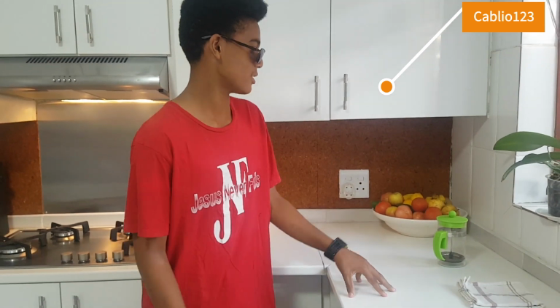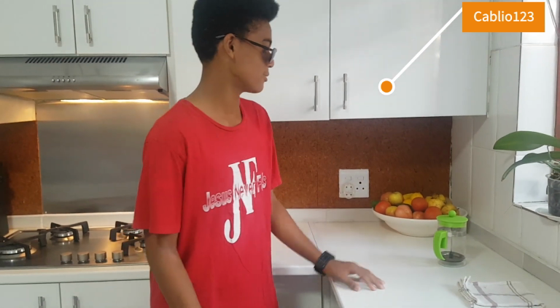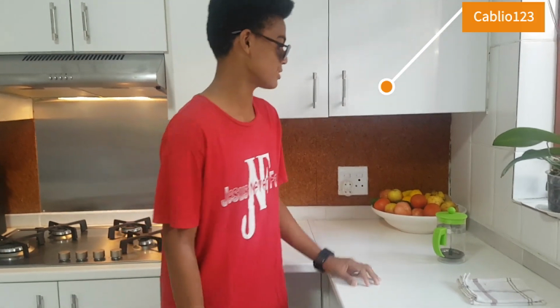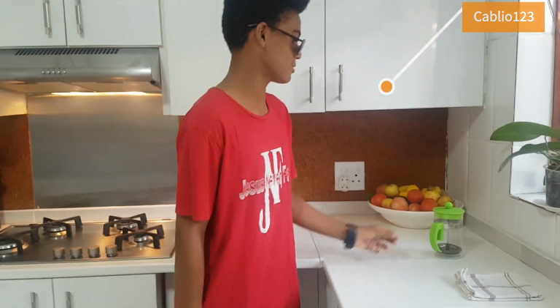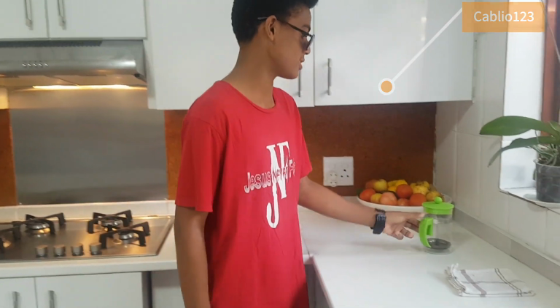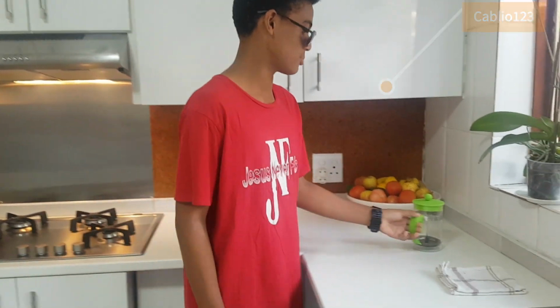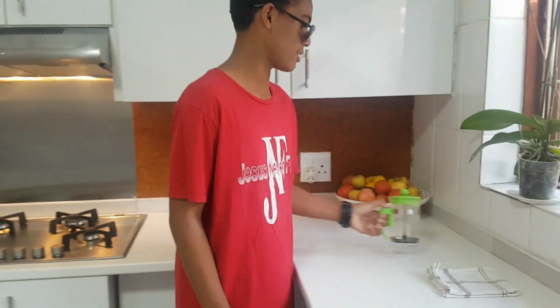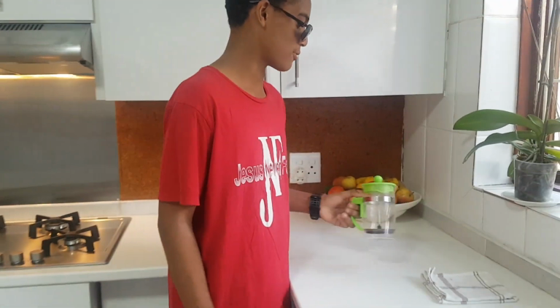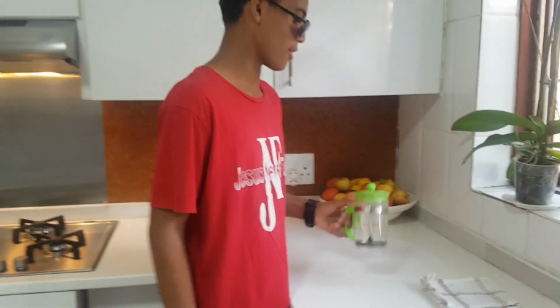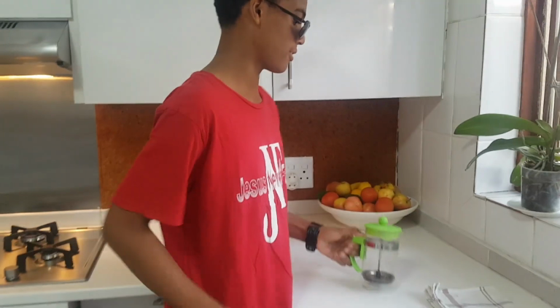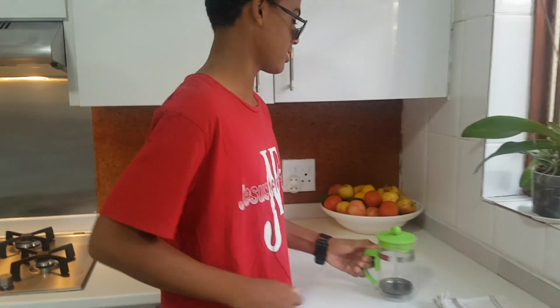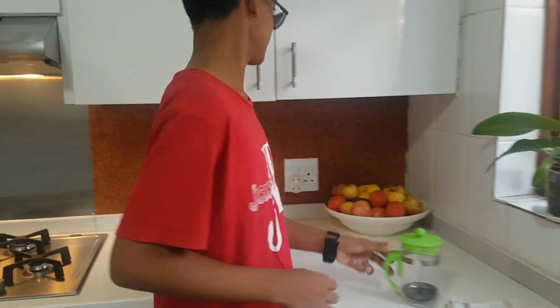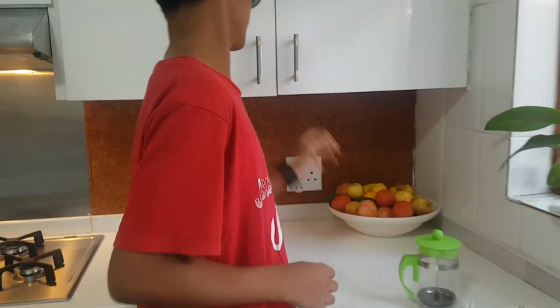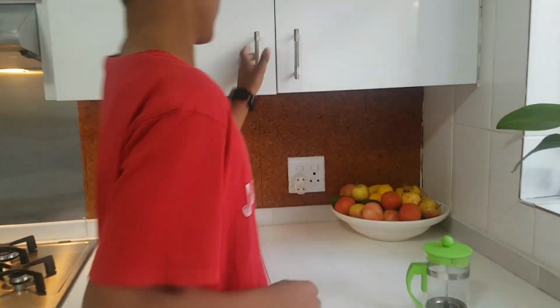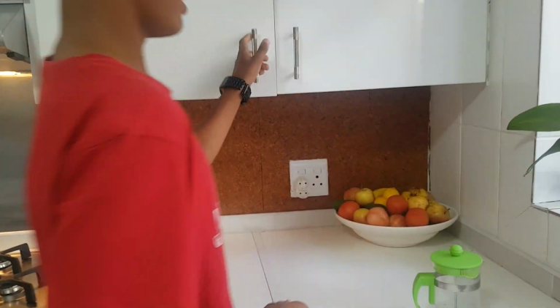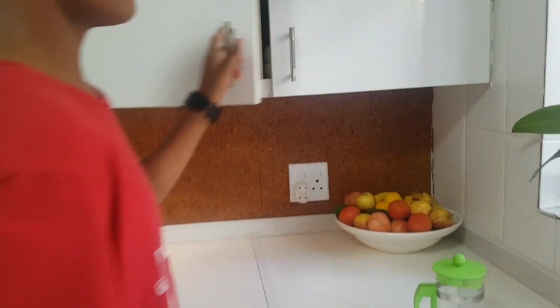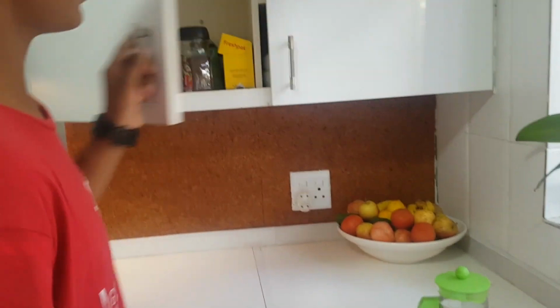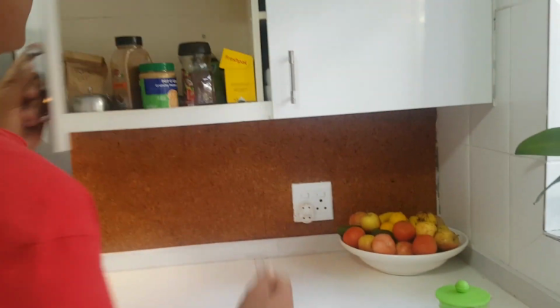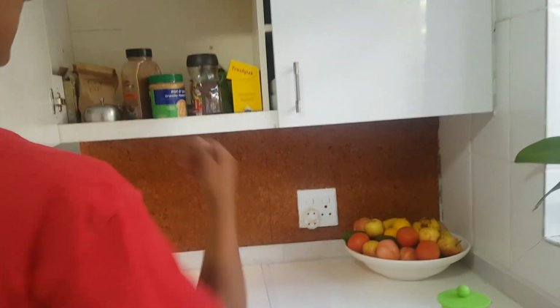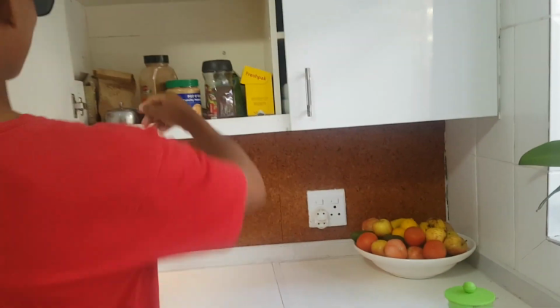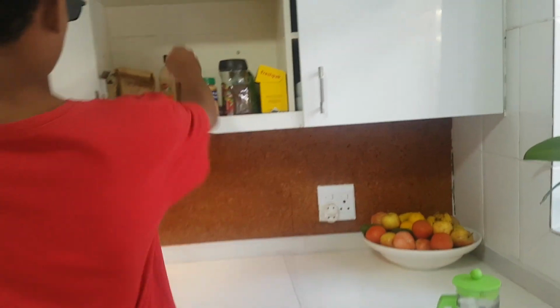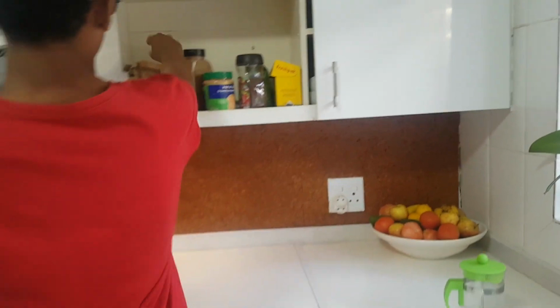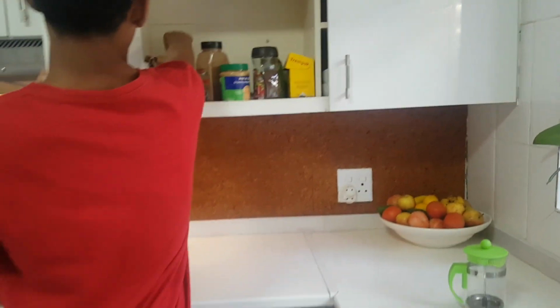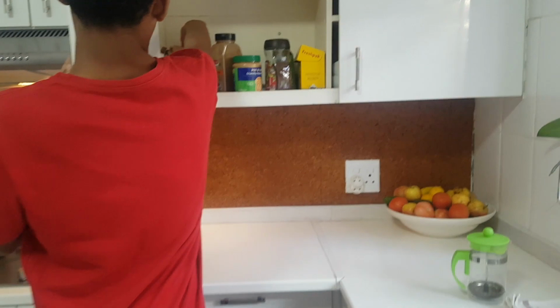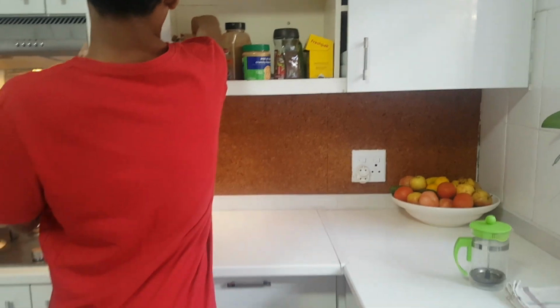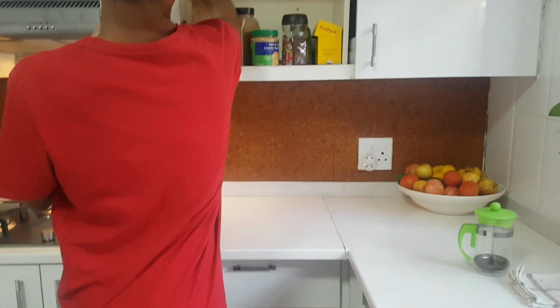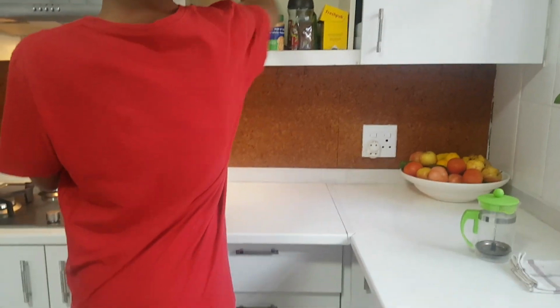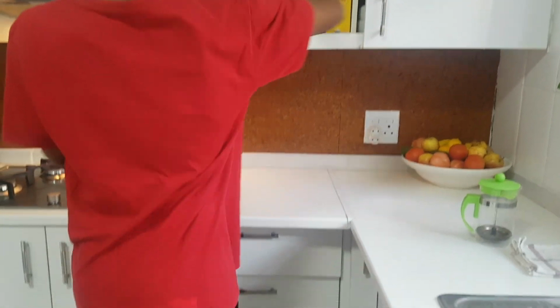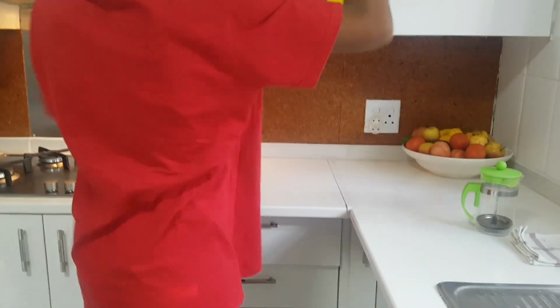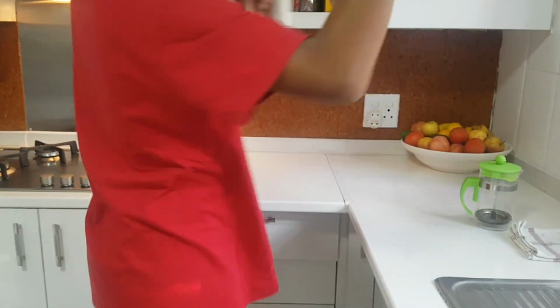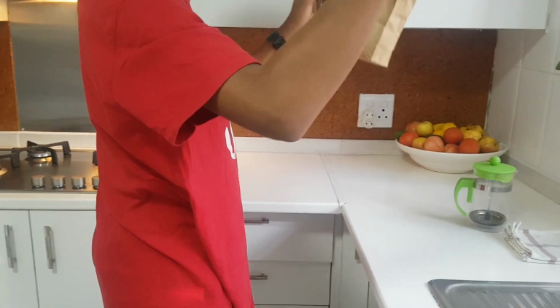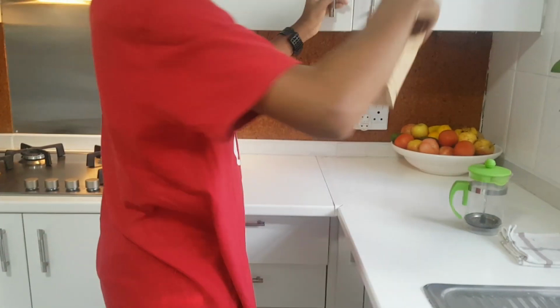First things first, we have our frother. Then we get some red espresso.